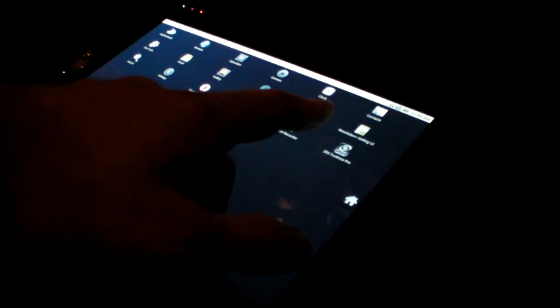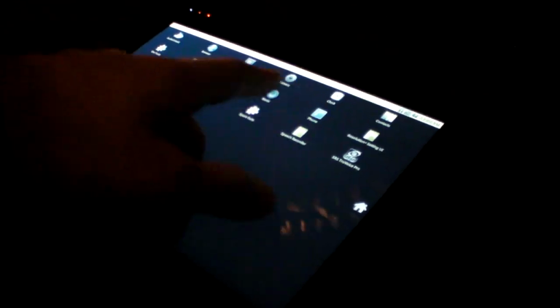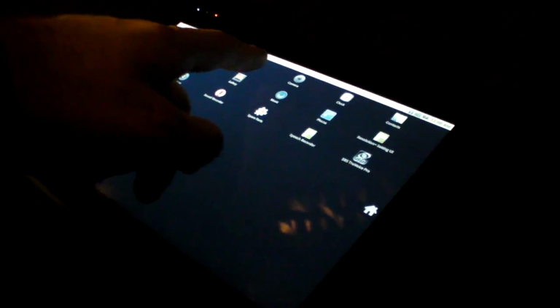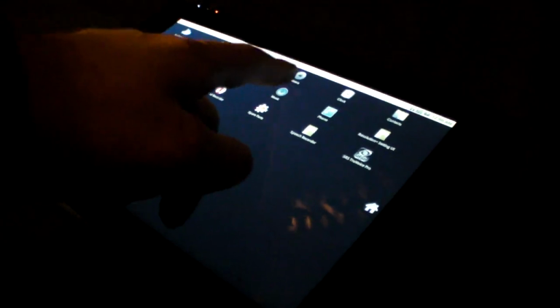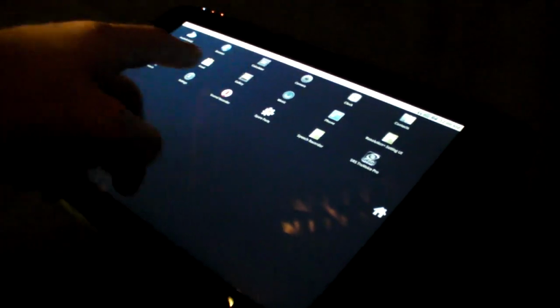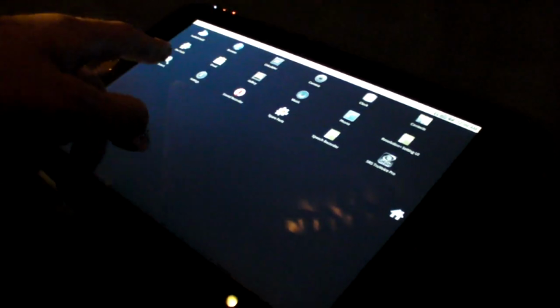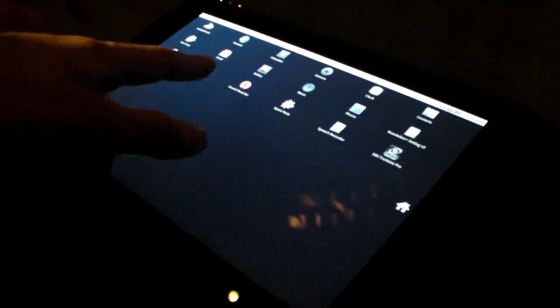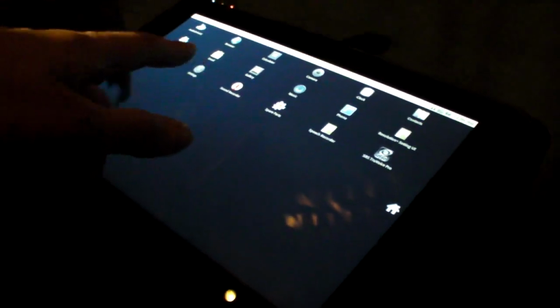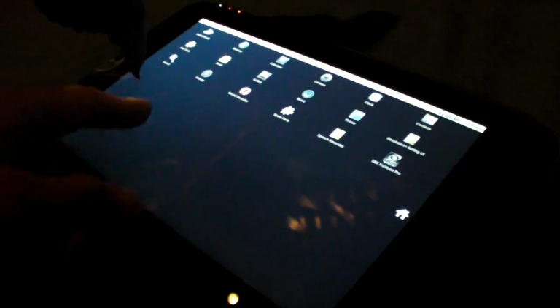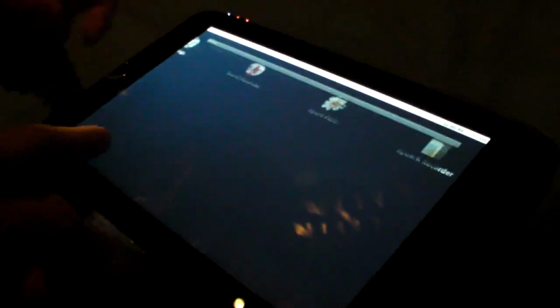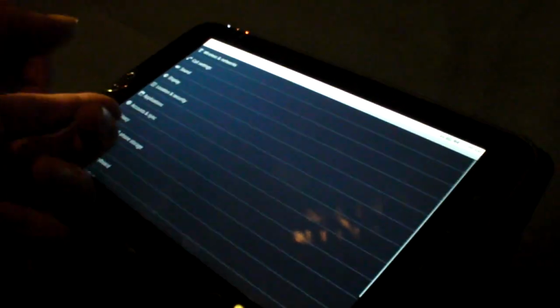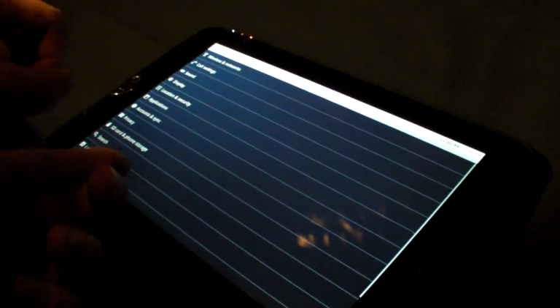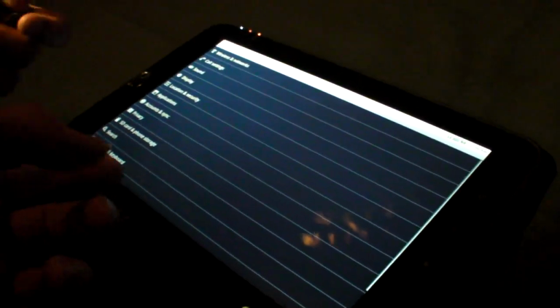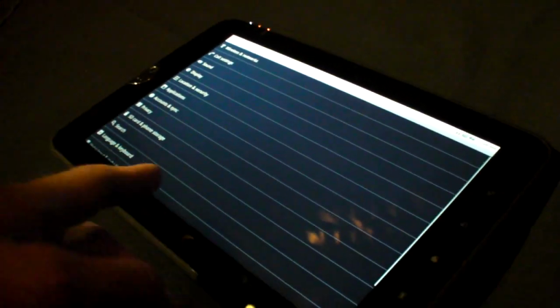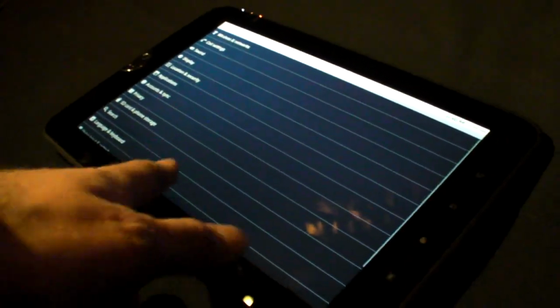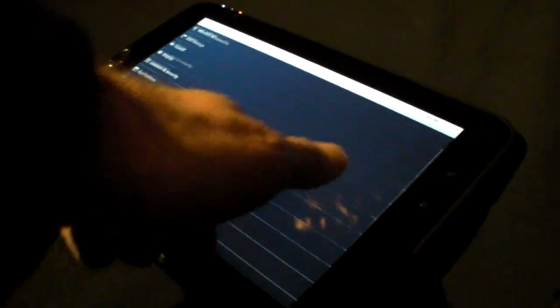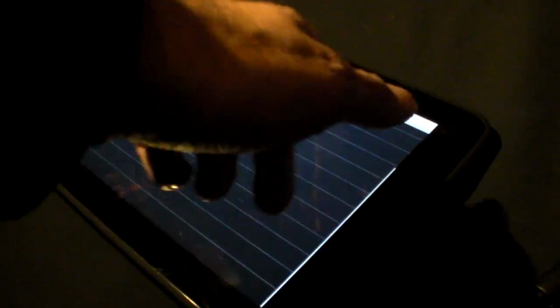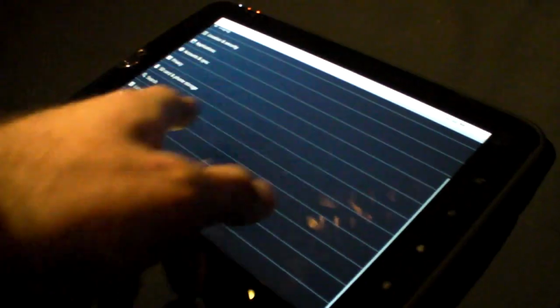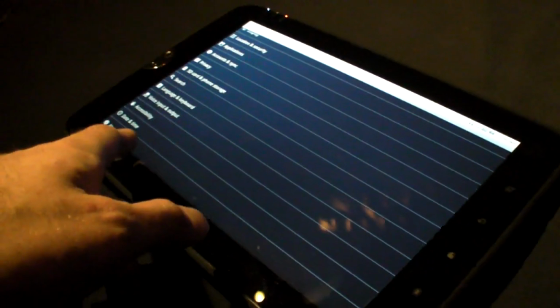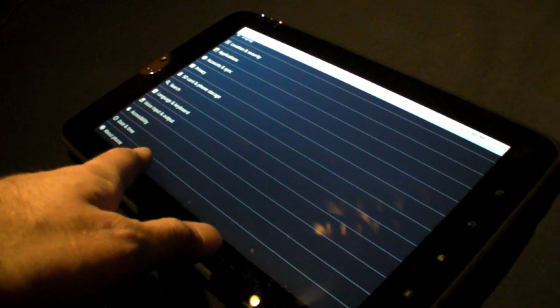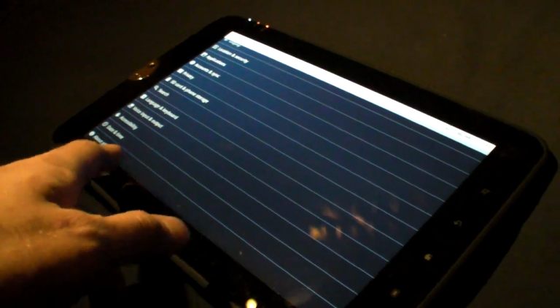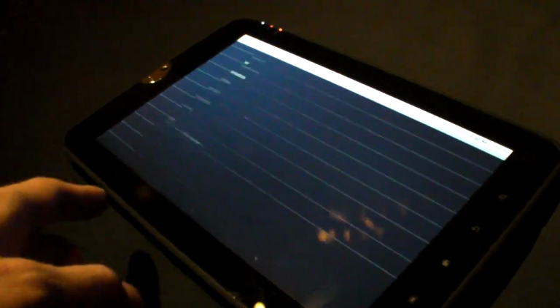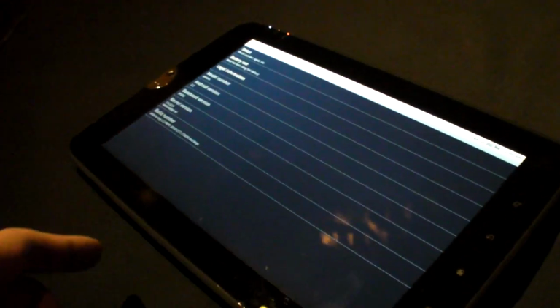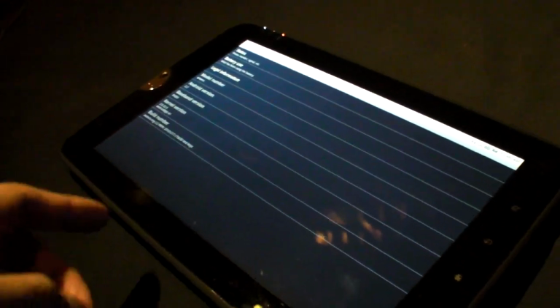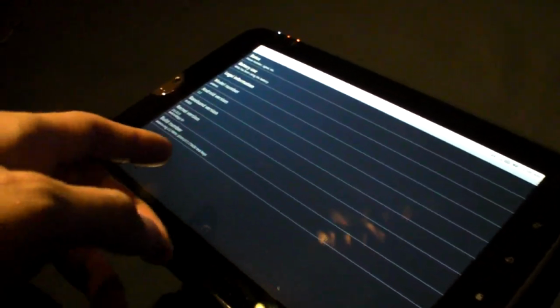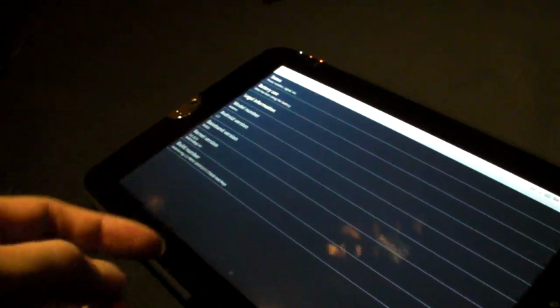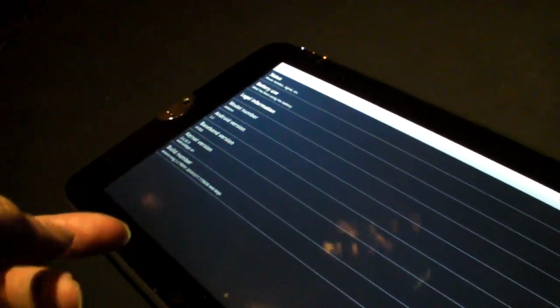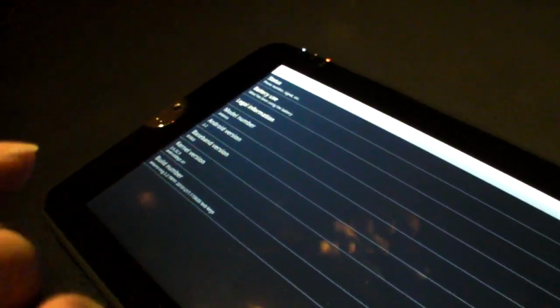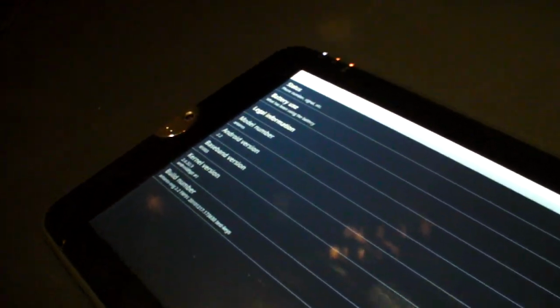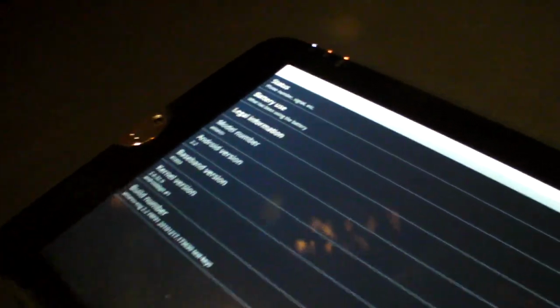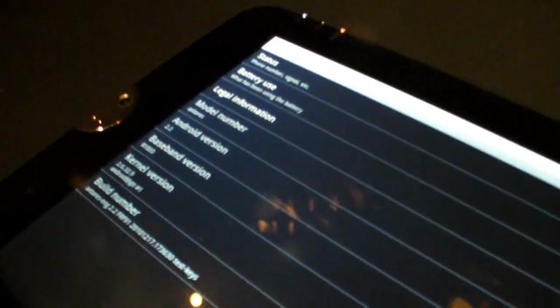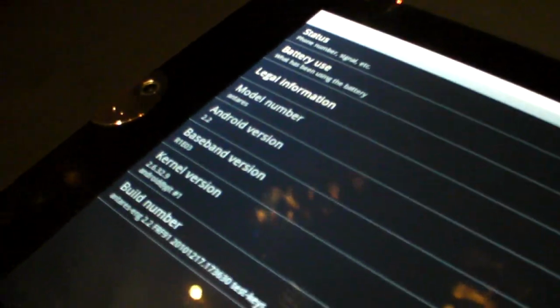You can go into Settings, and about — and here it shows version 2.2.